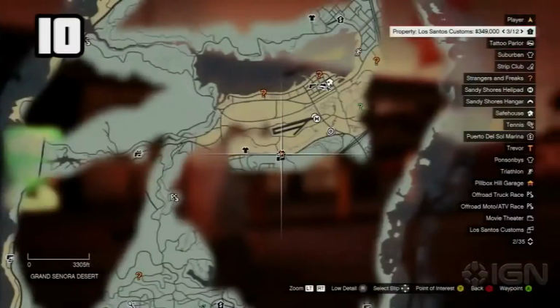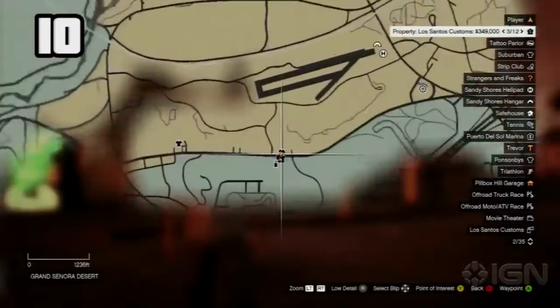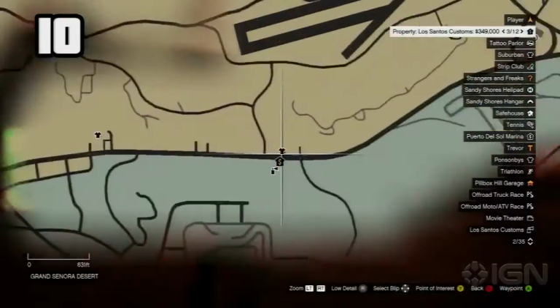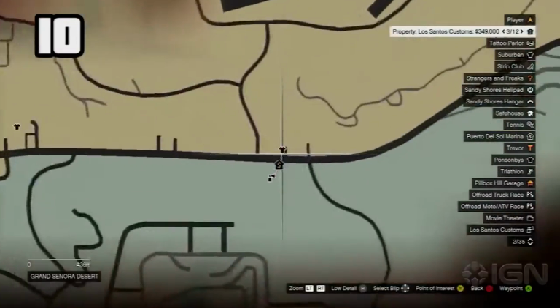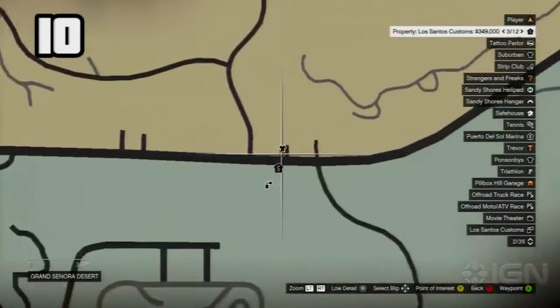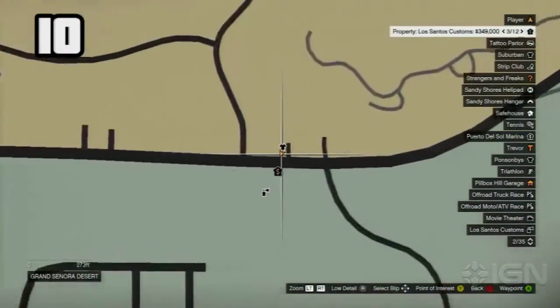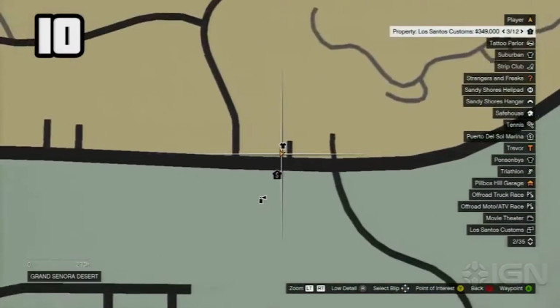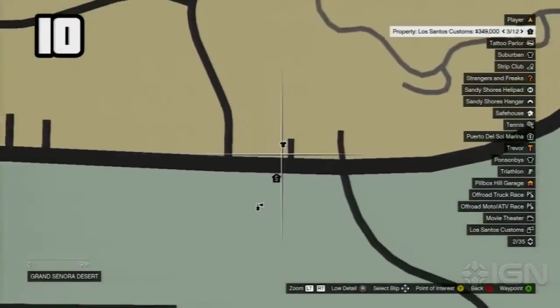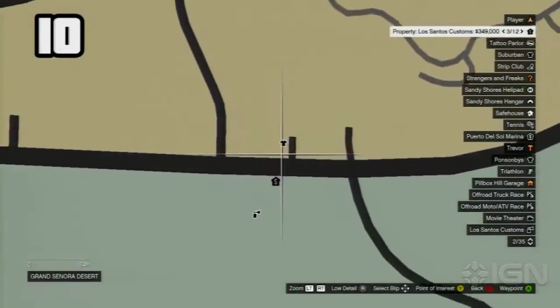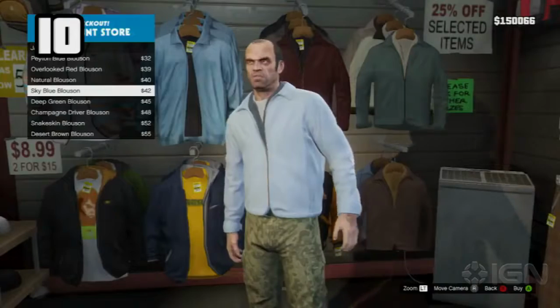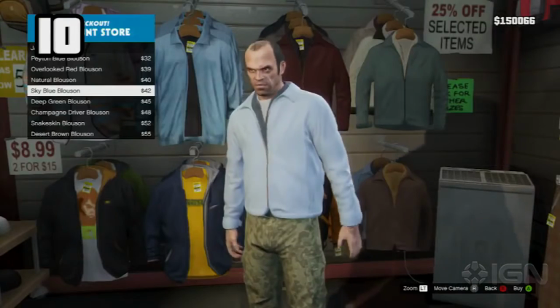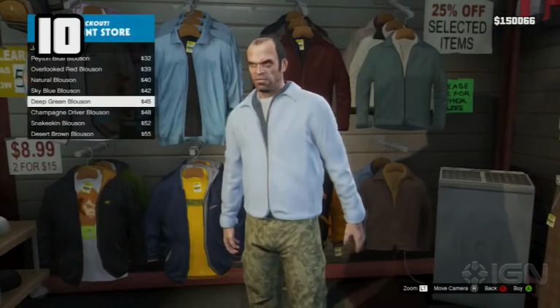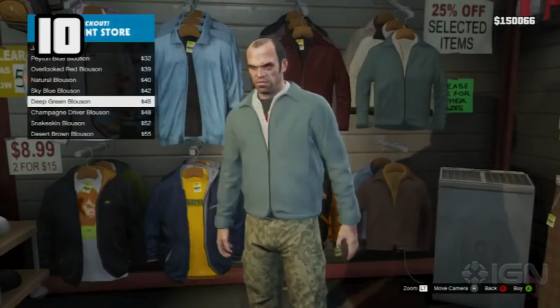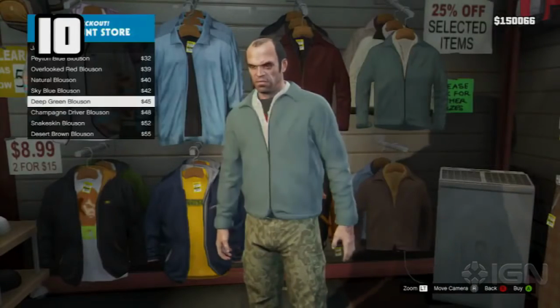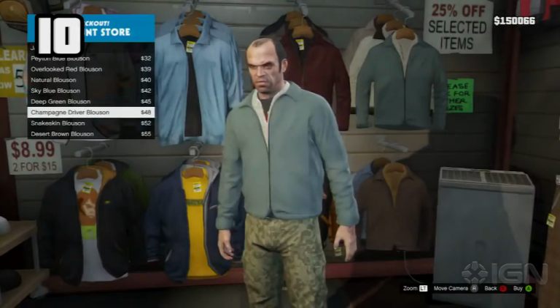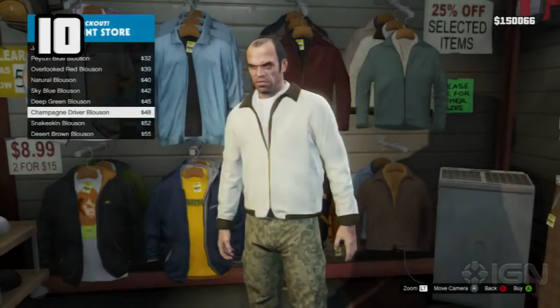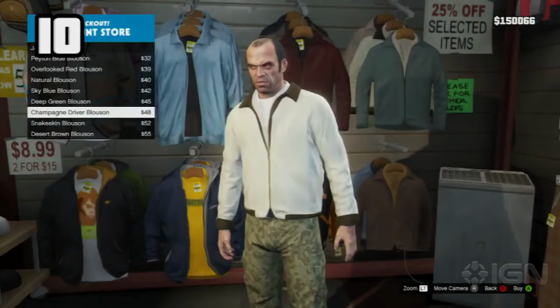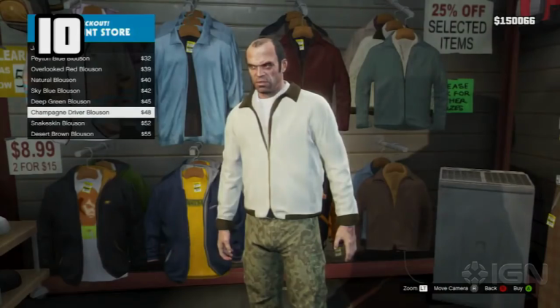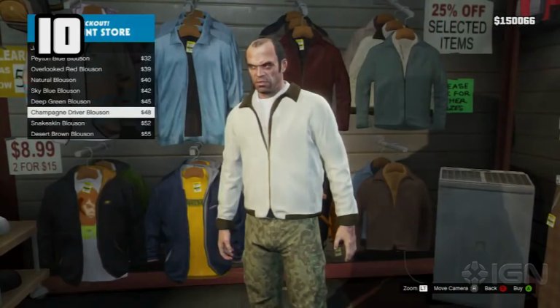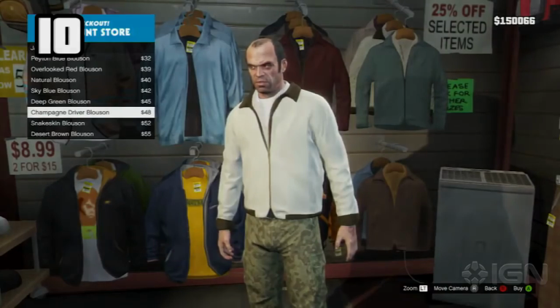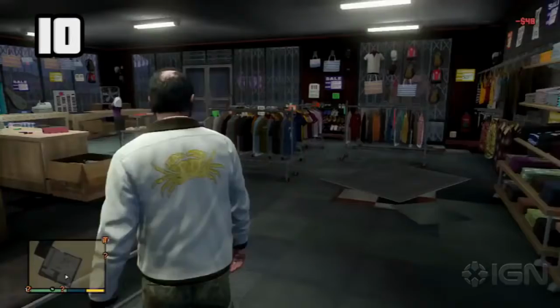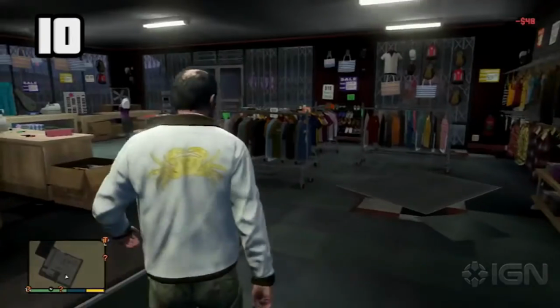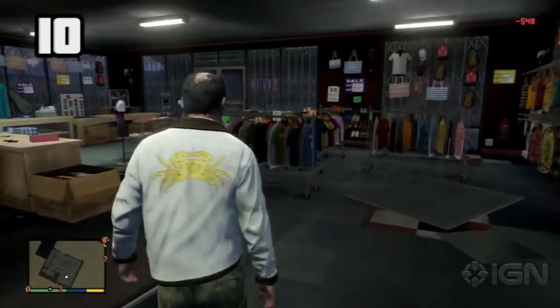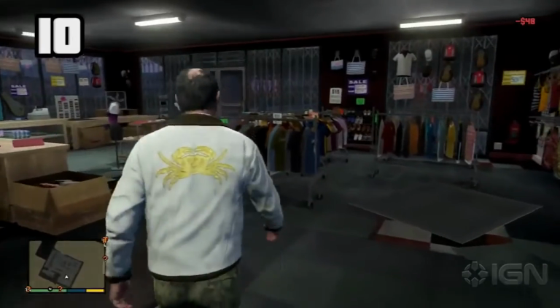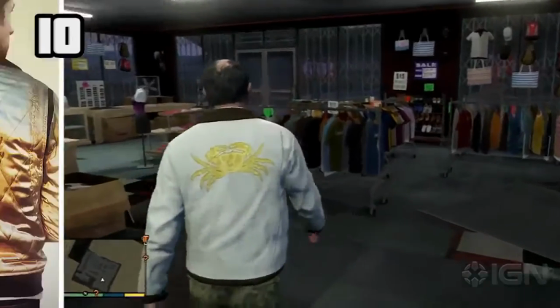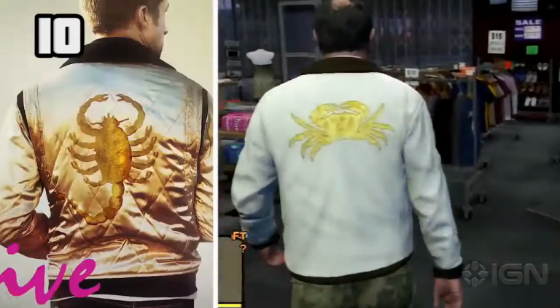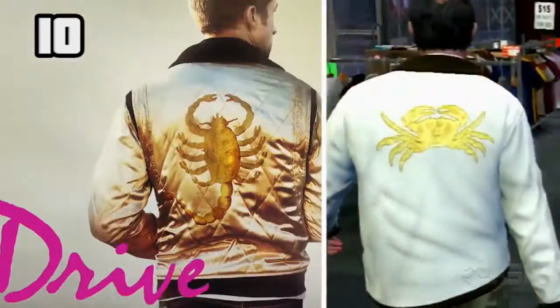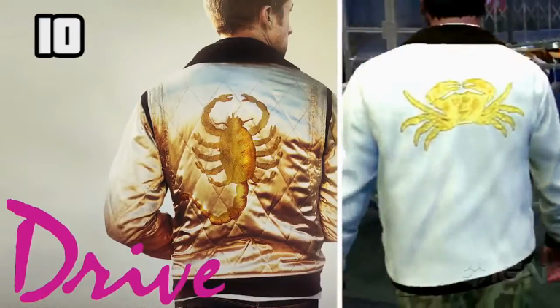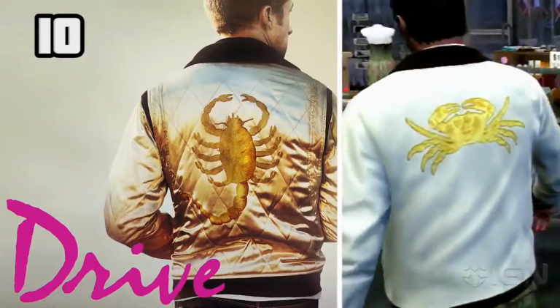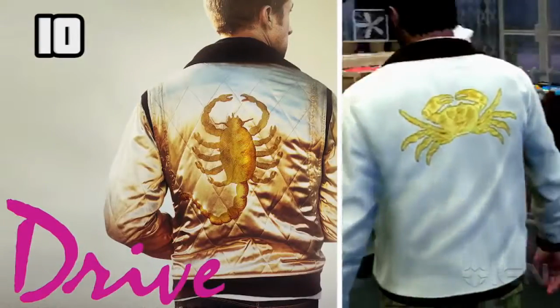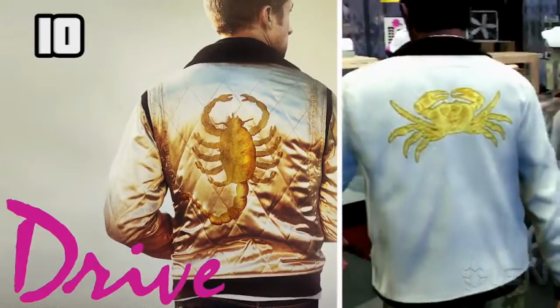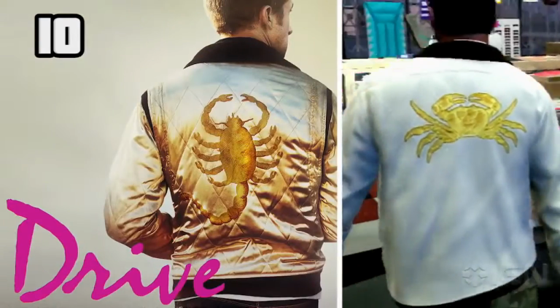A jacket can be purchased at a discount store near Trevor's Landing Strip that is a nod to the one worn by the protagonist in the movie Drive.